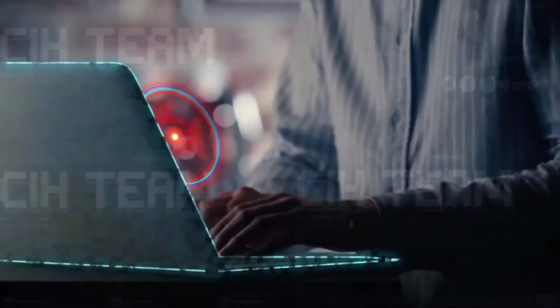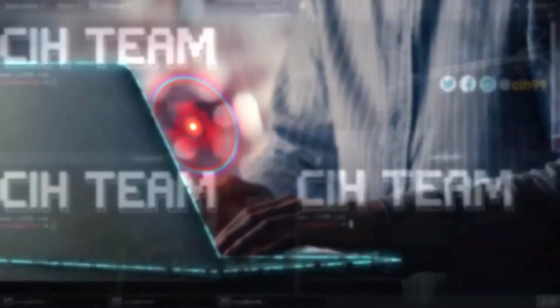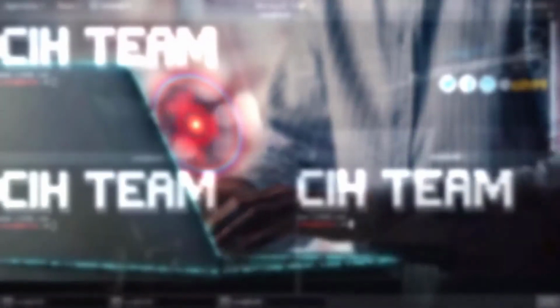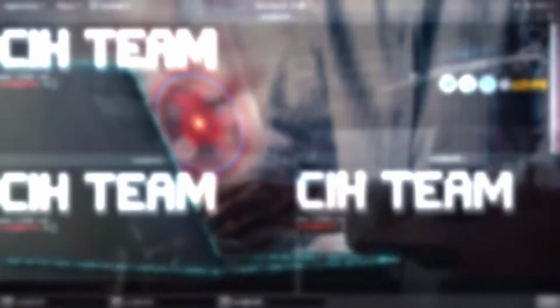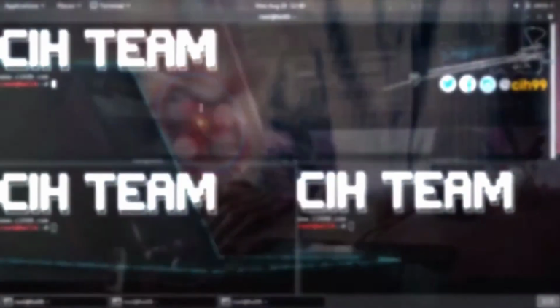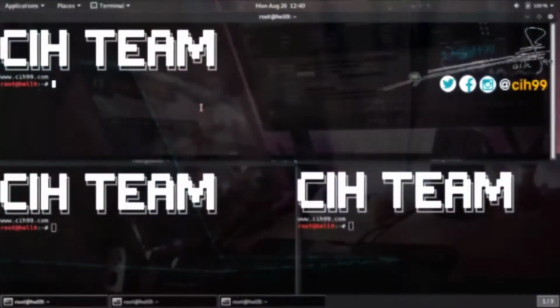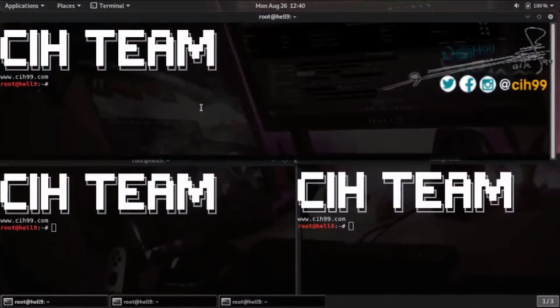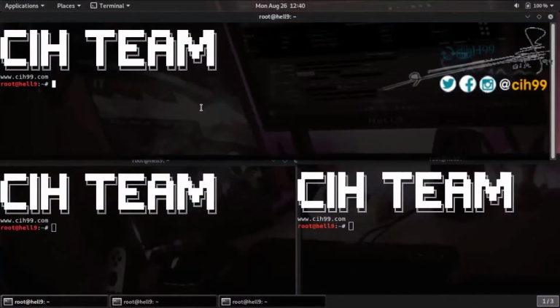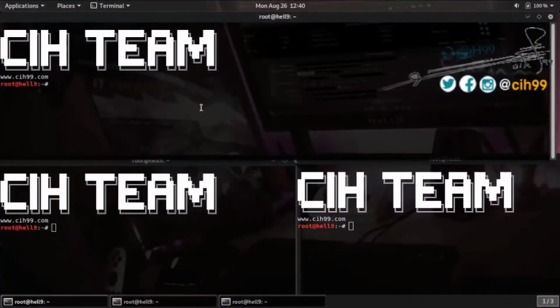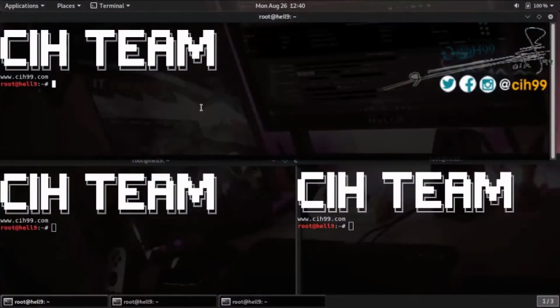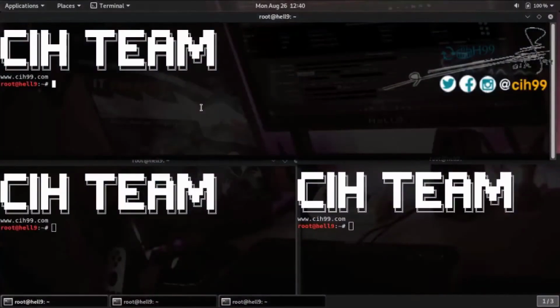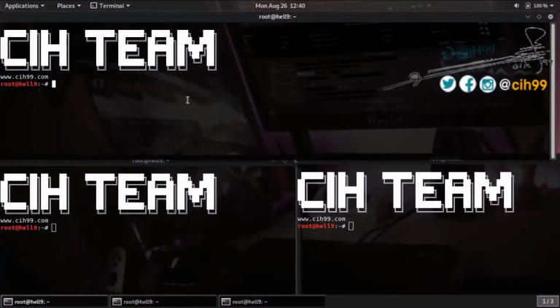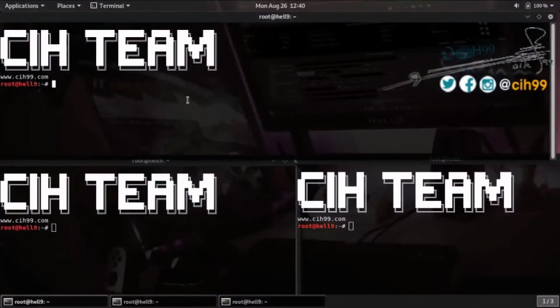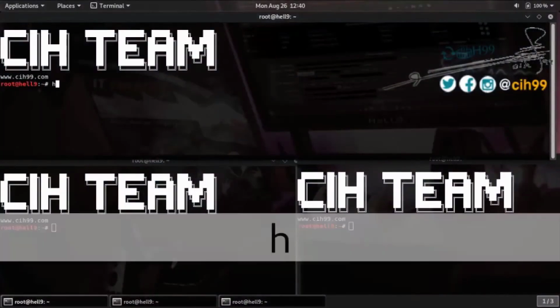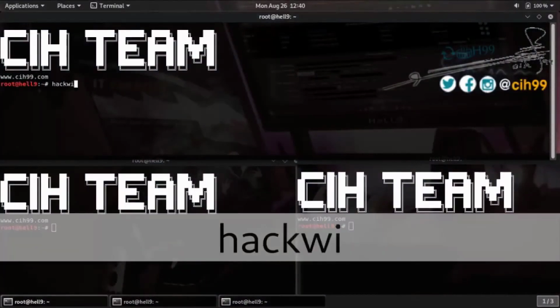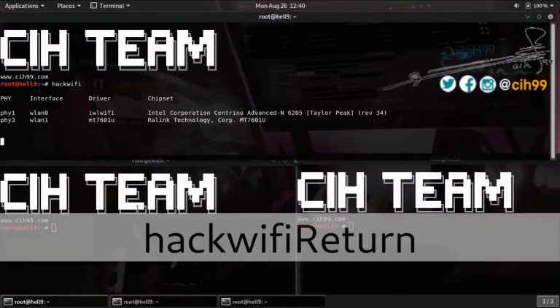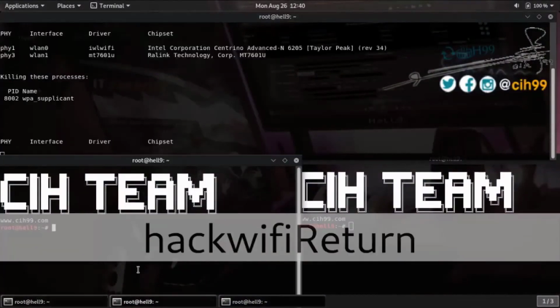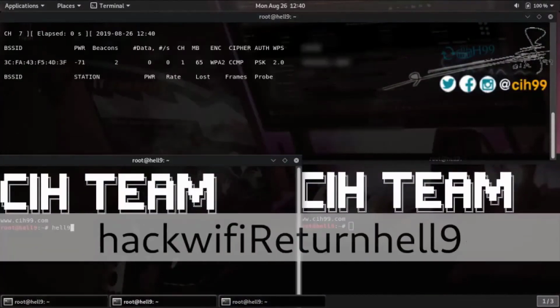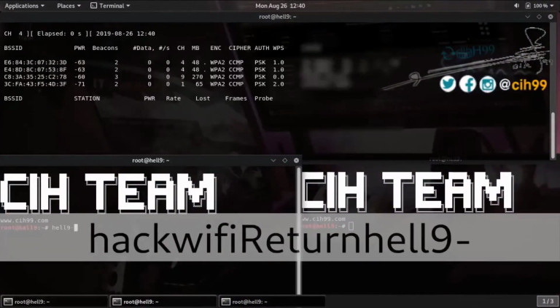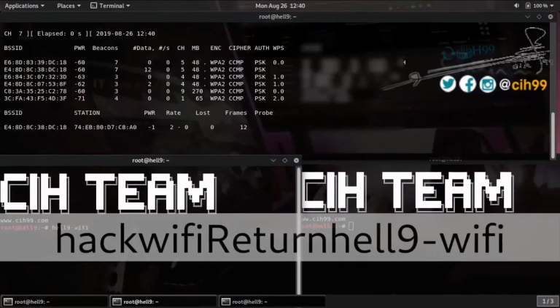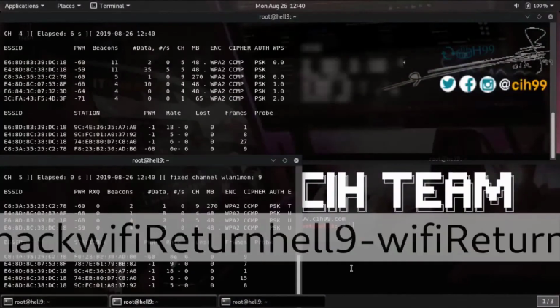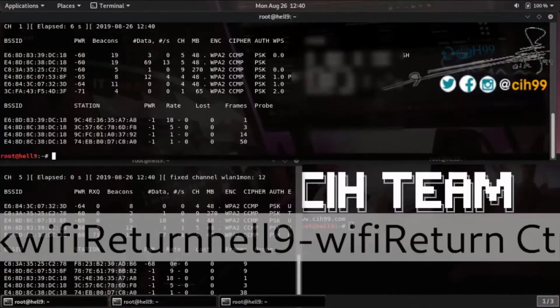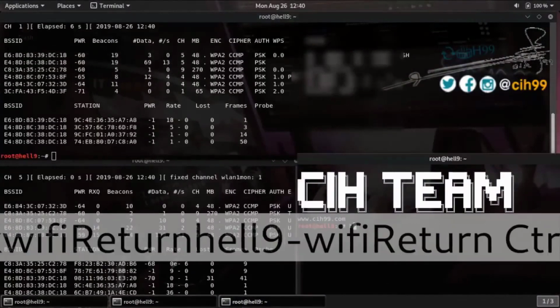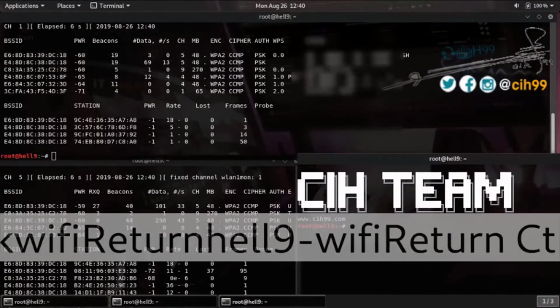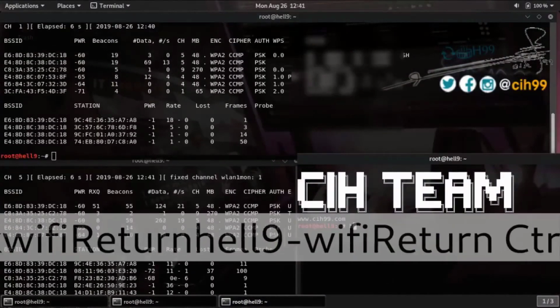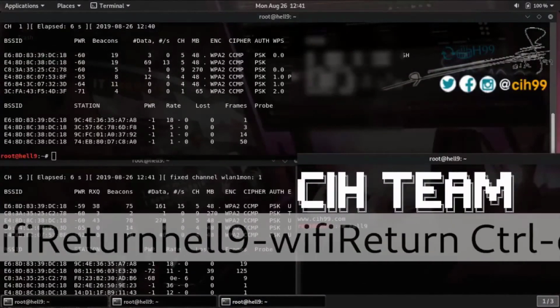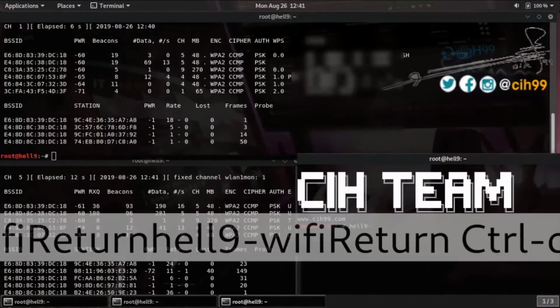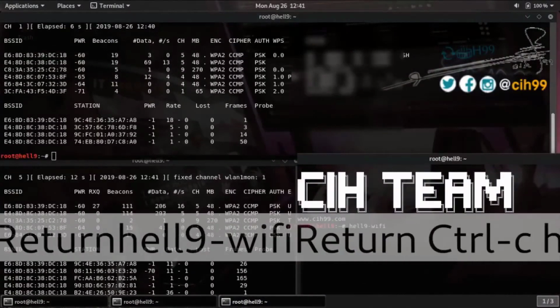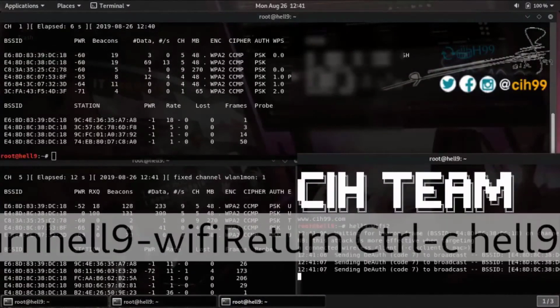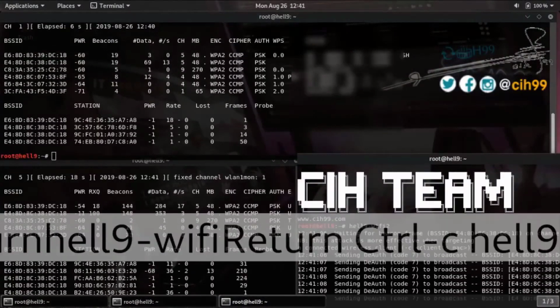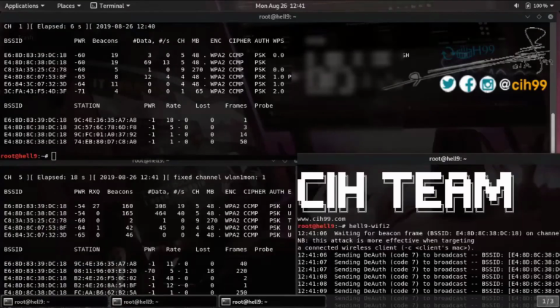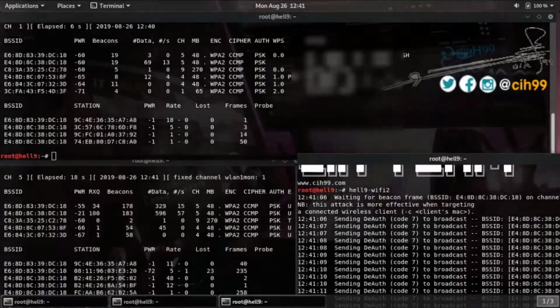To build a true ethical hacker, with HDA Tech Tips channel. Enjoy!